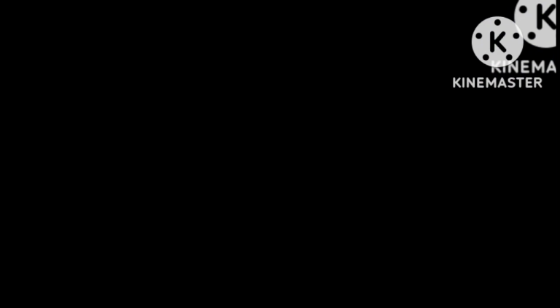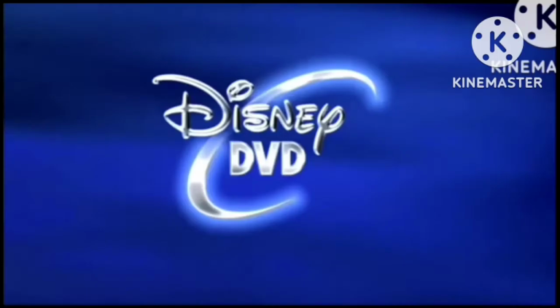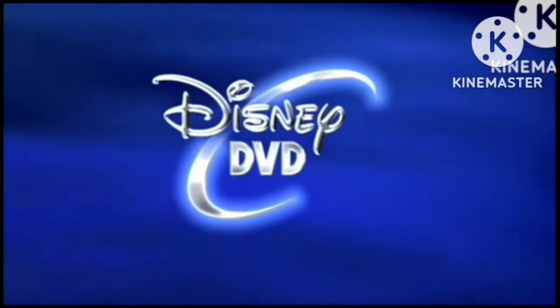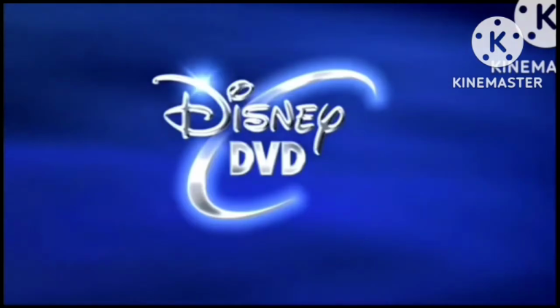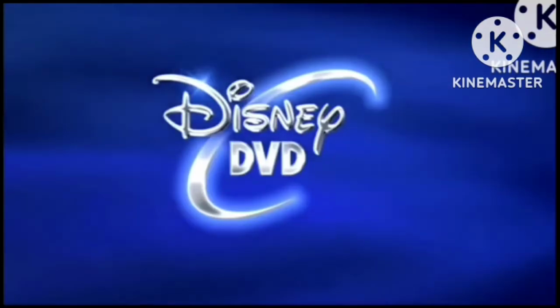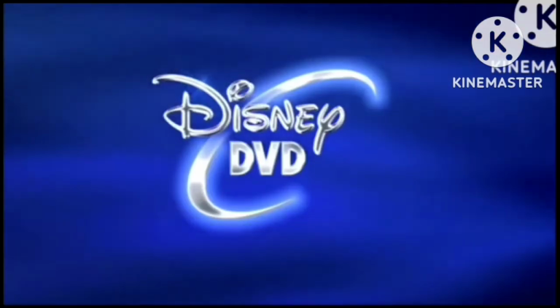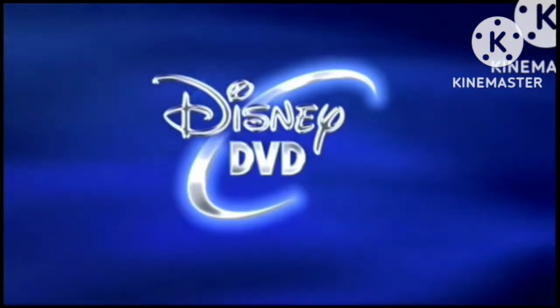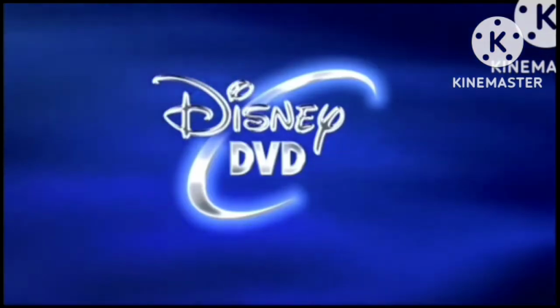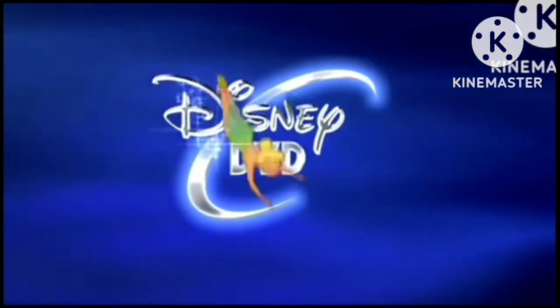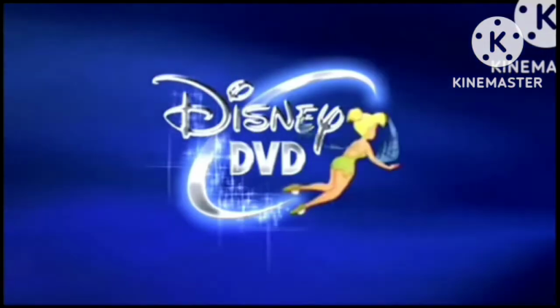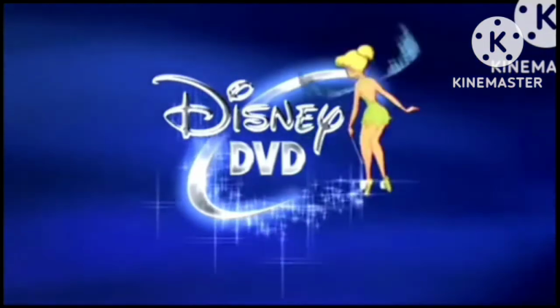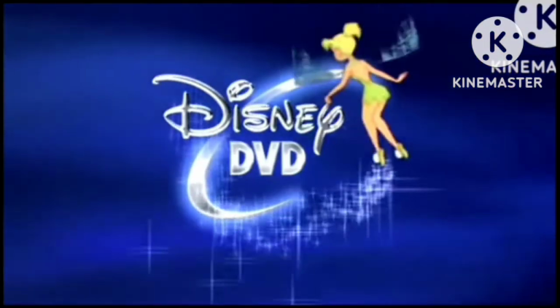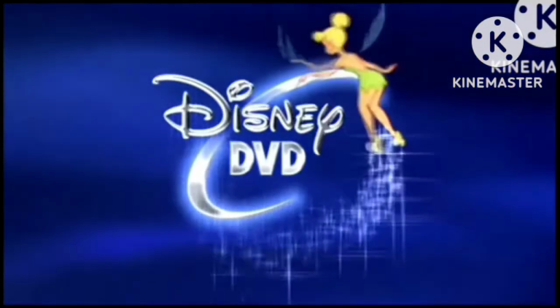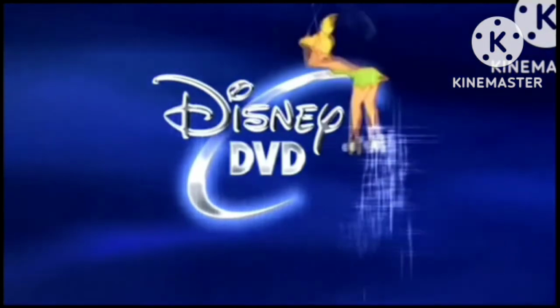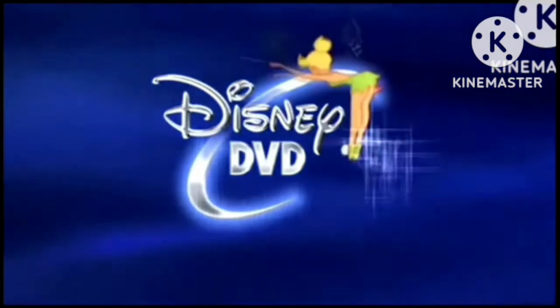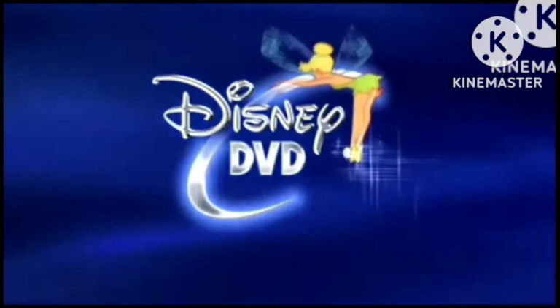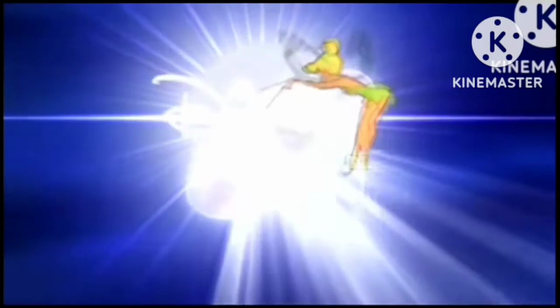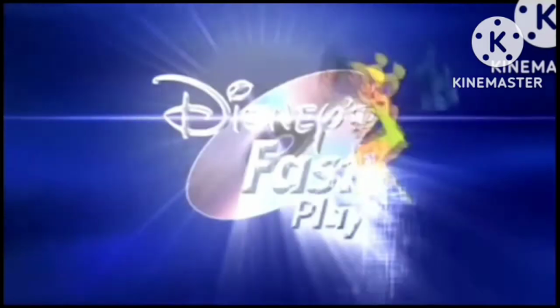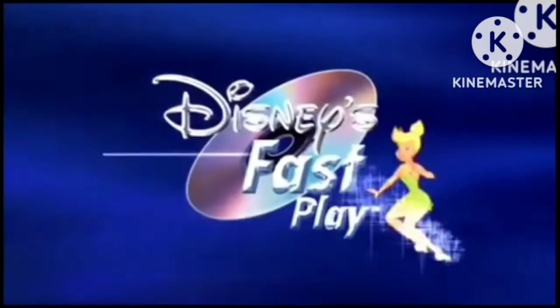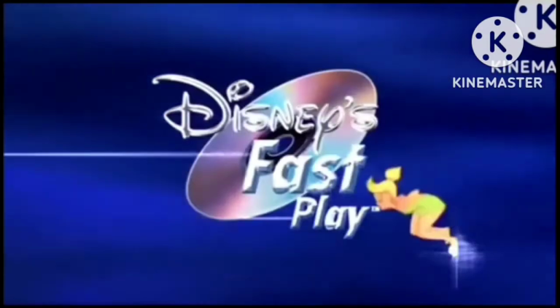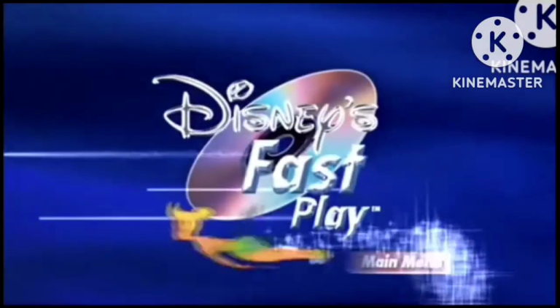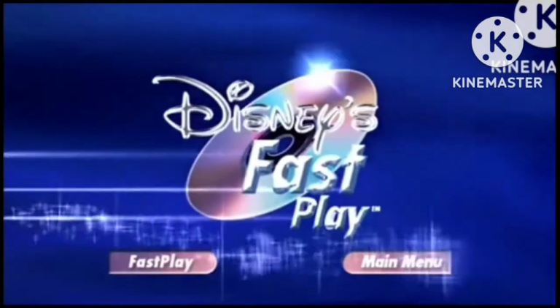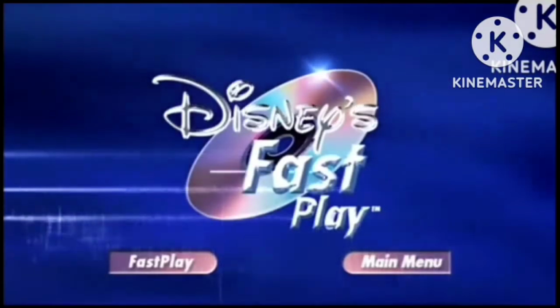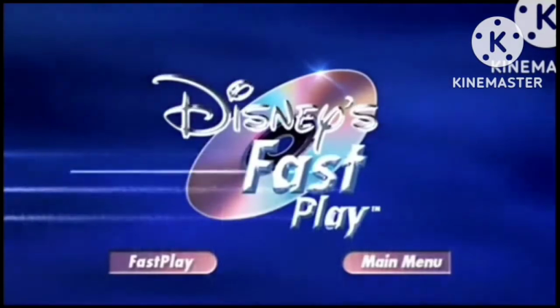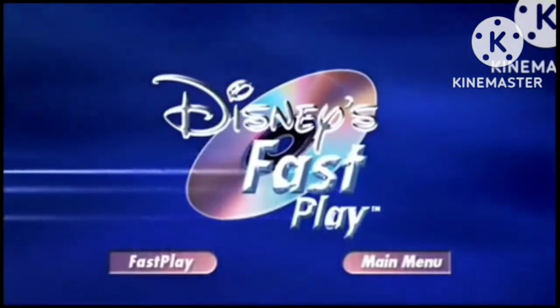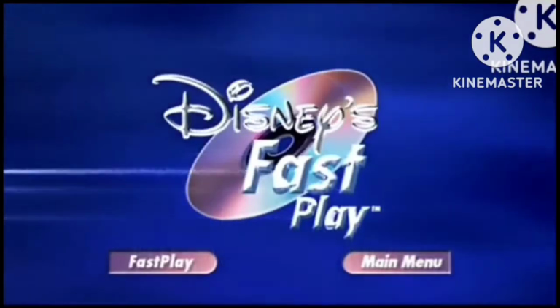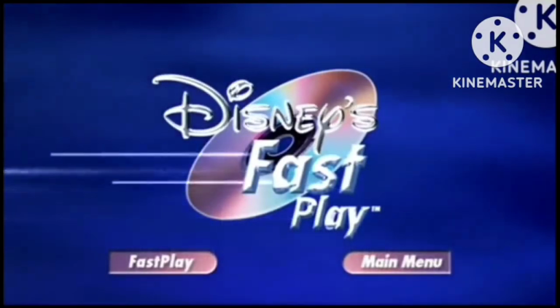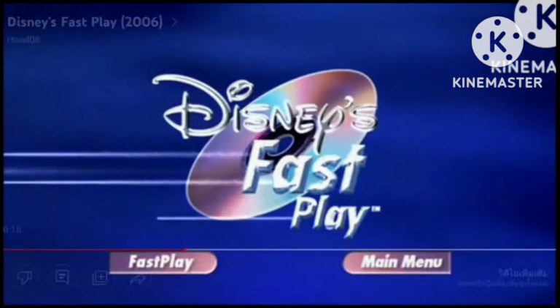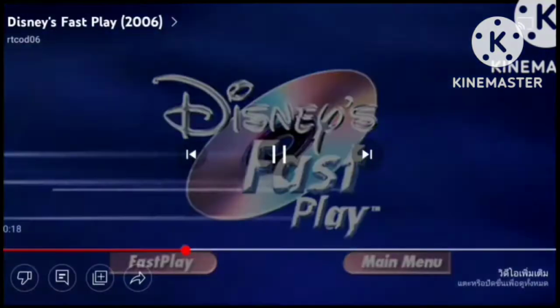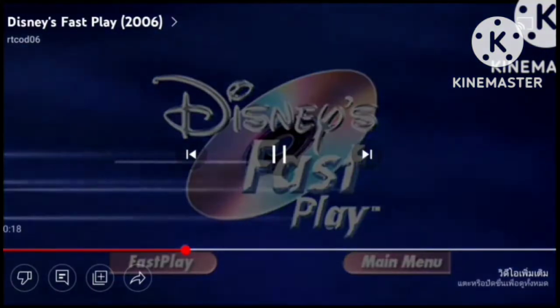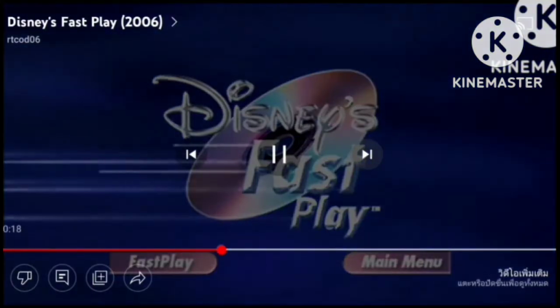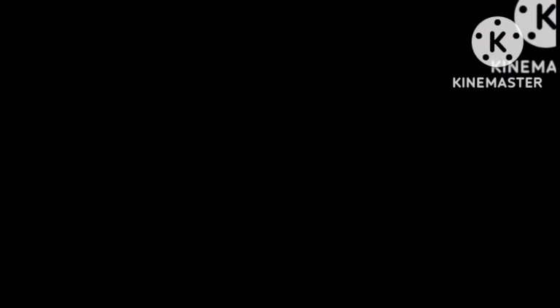This Disney DVD is enhanced with Disney's Fast Play. Your movie and a selection of bonus features.